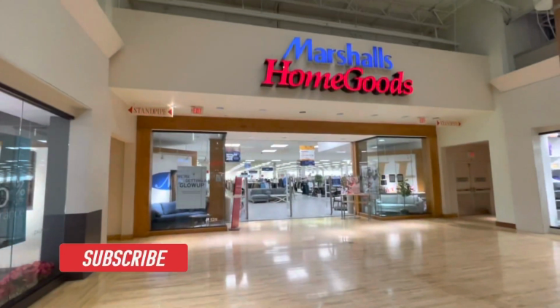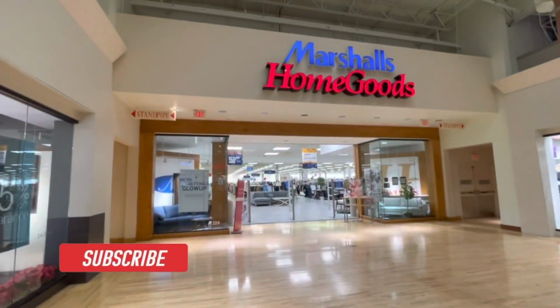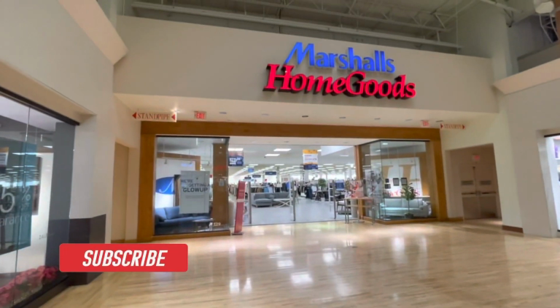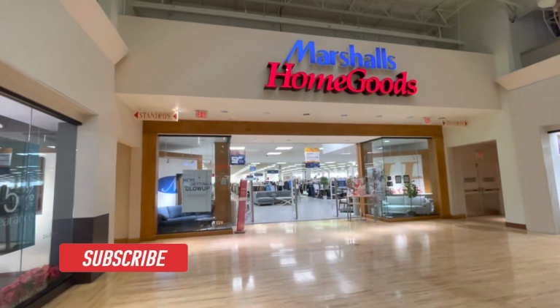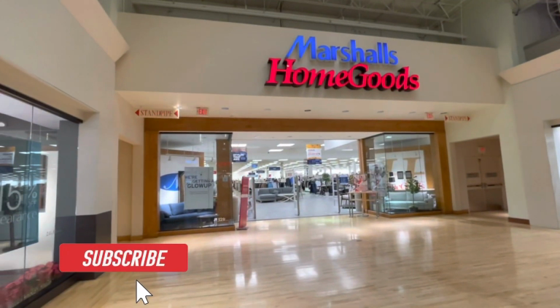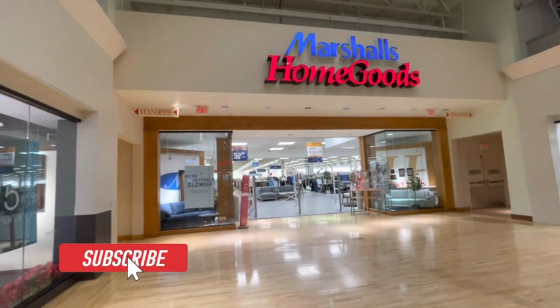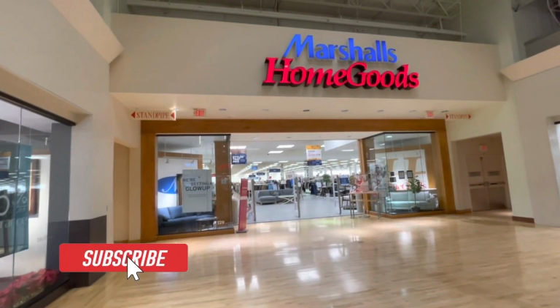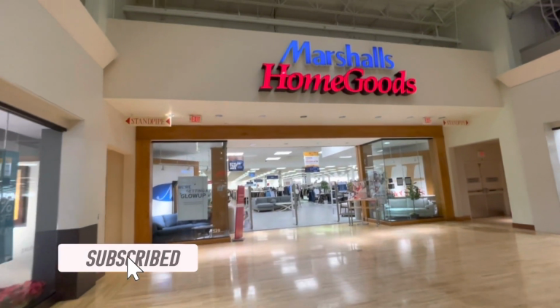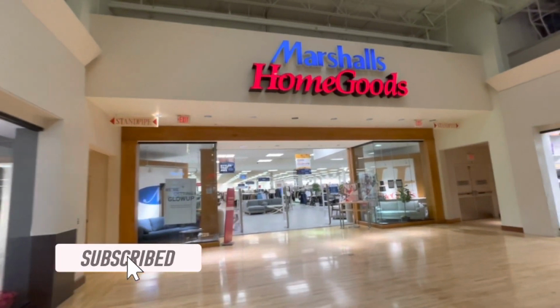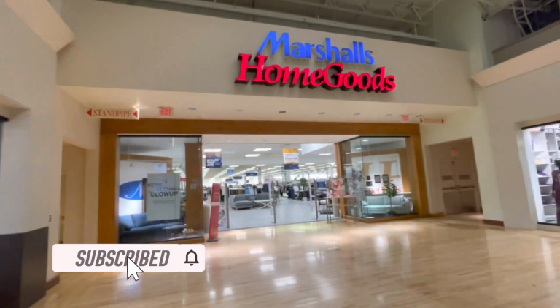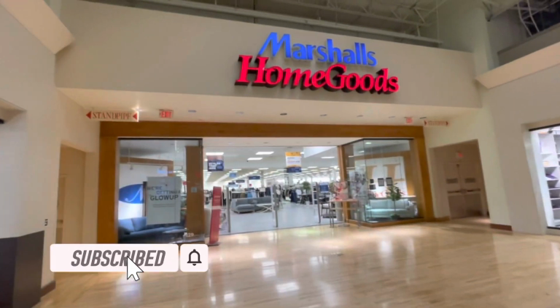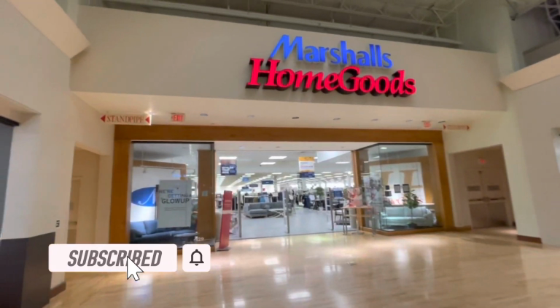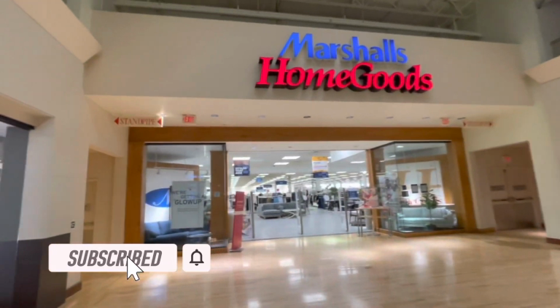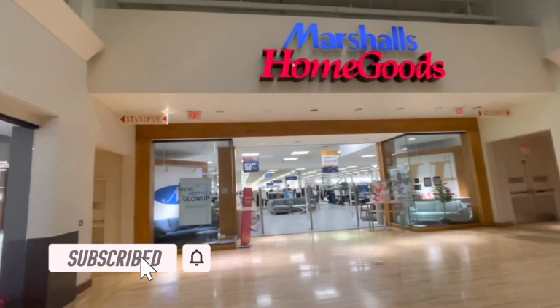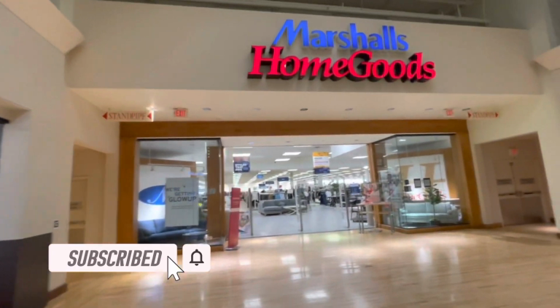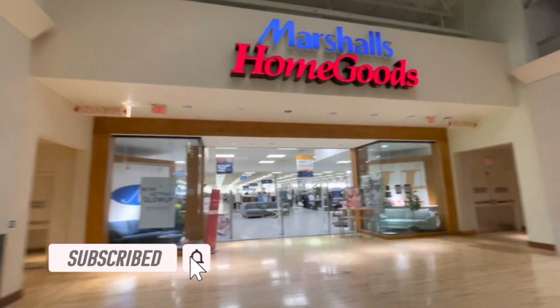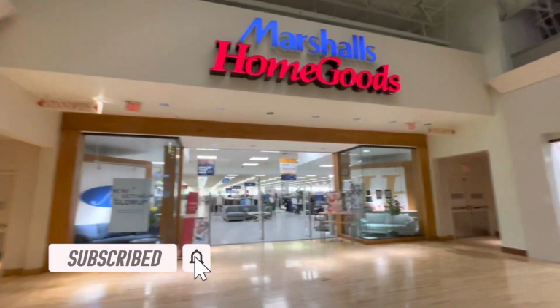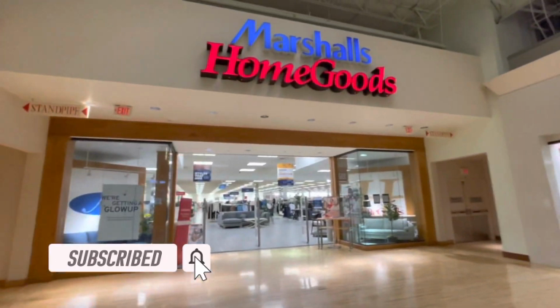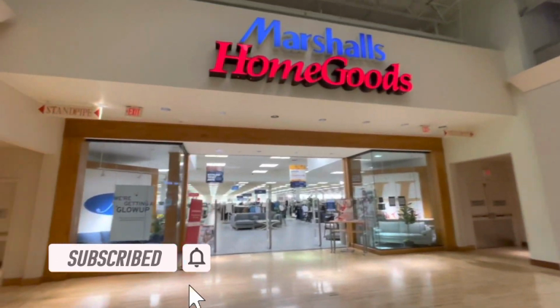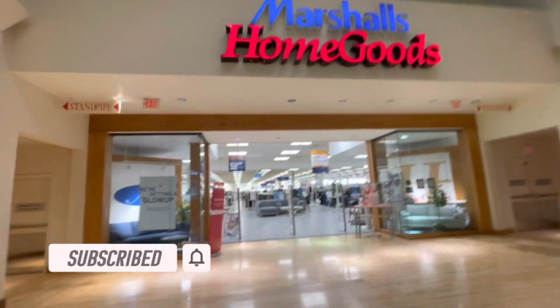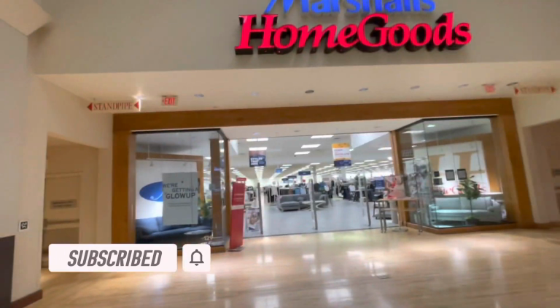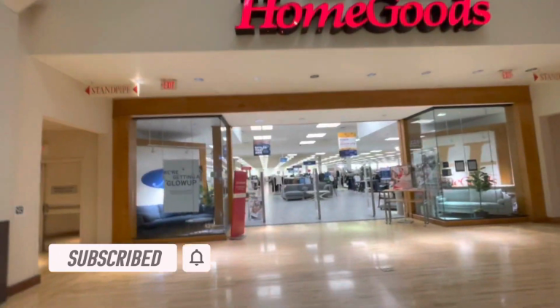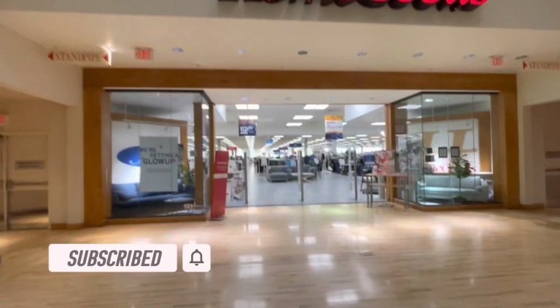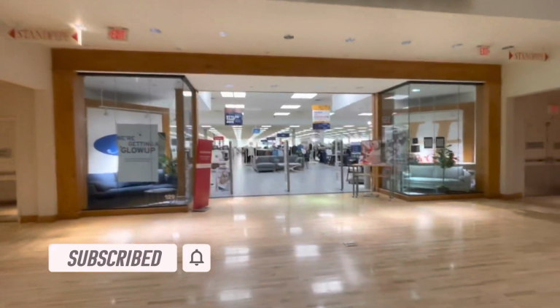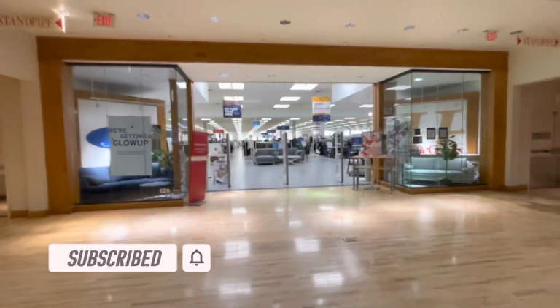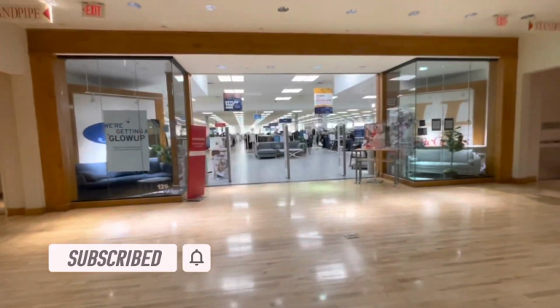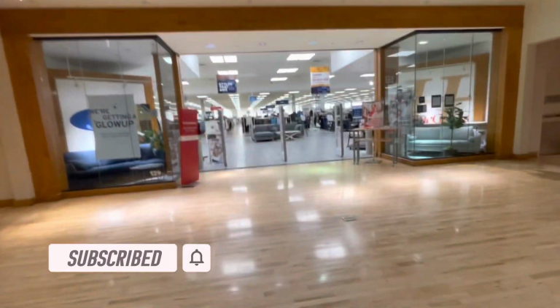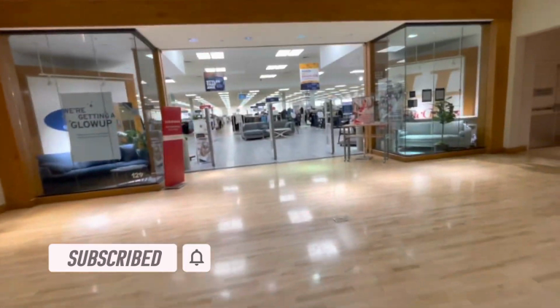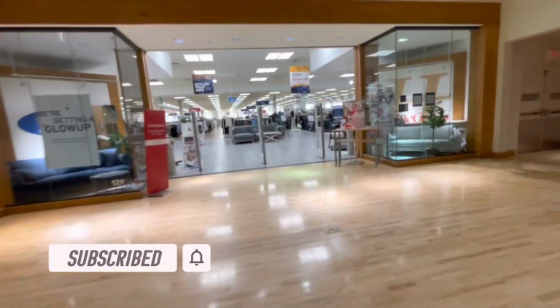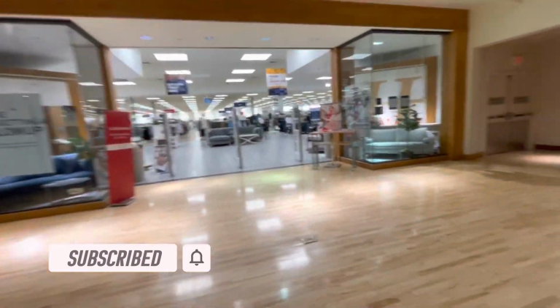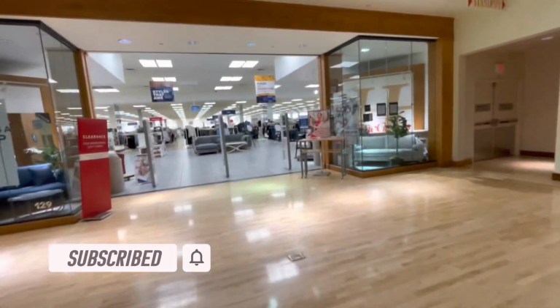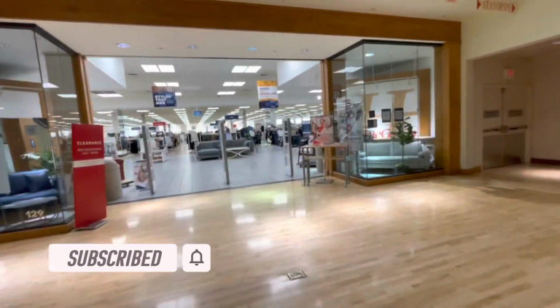Hey guys, welcome back to my channel. We're headed into Marshall's and HomeGoods and I'm going to take you guys along with me.